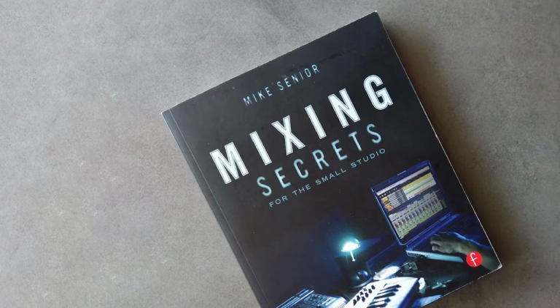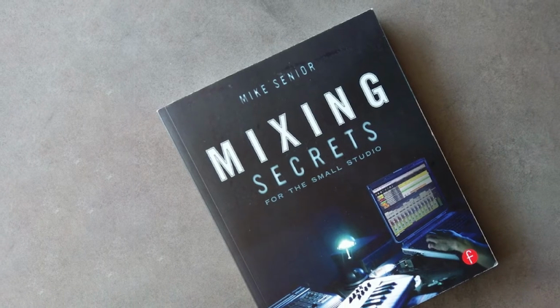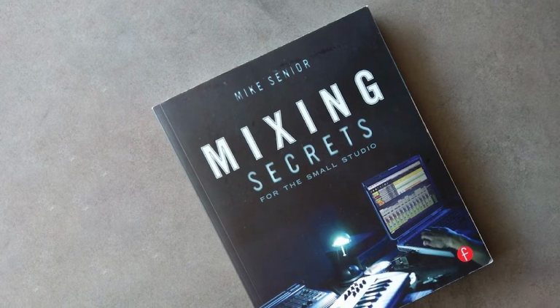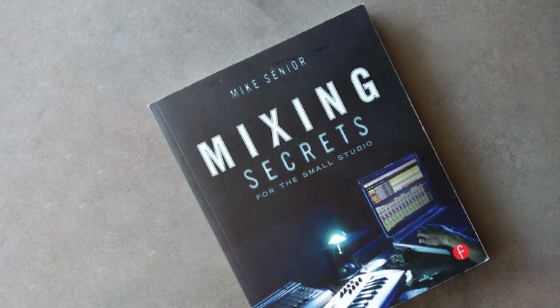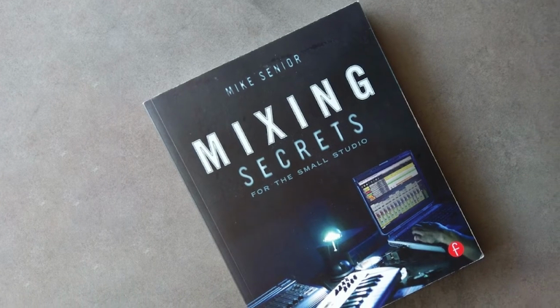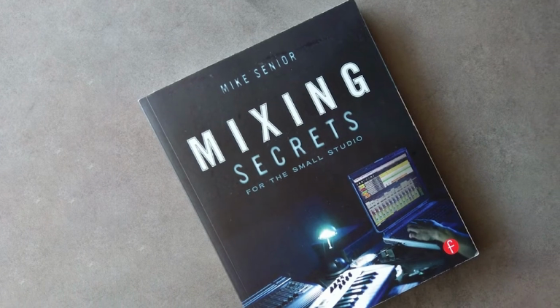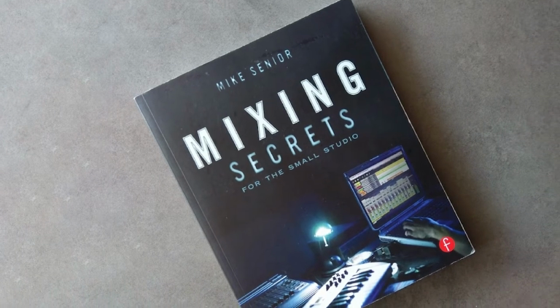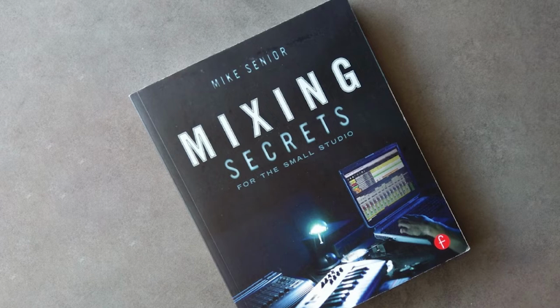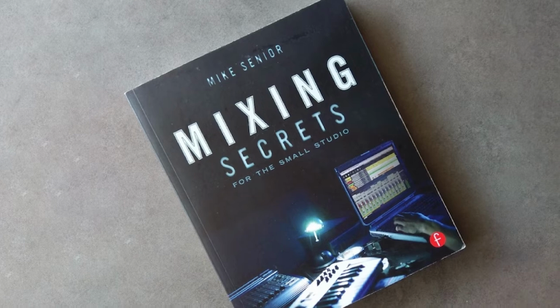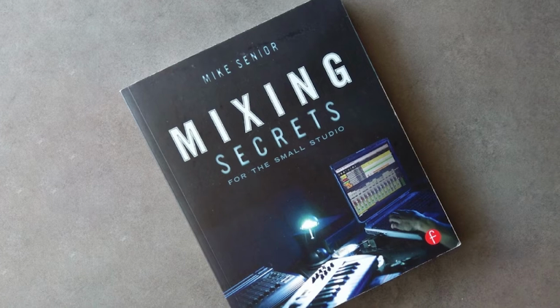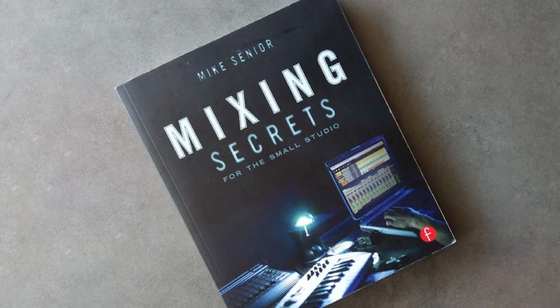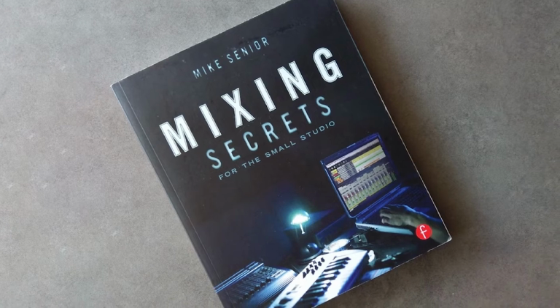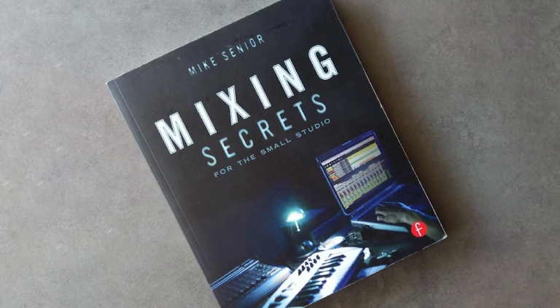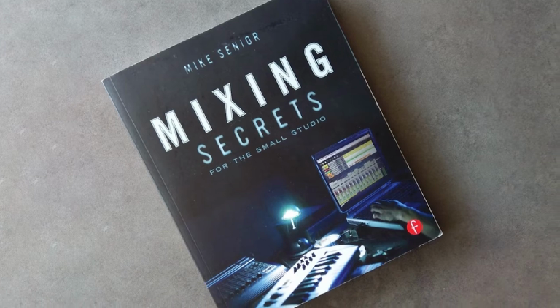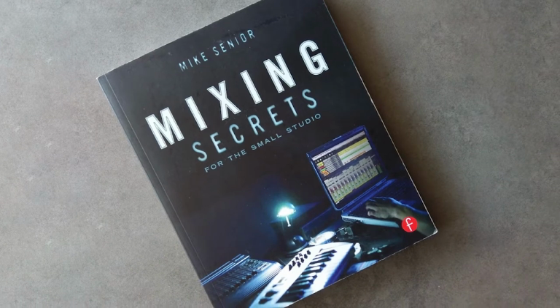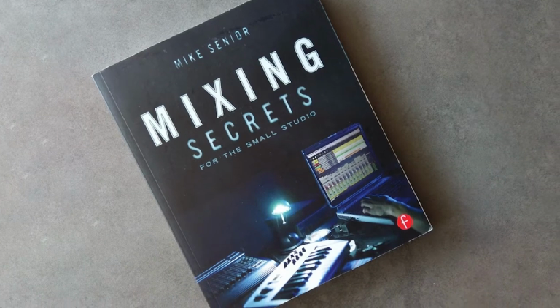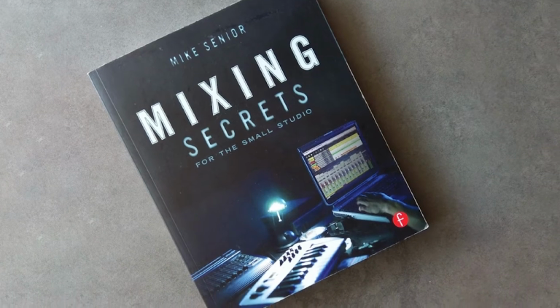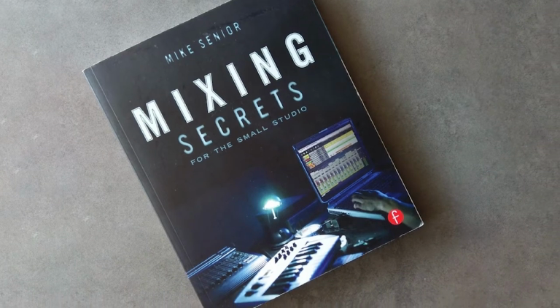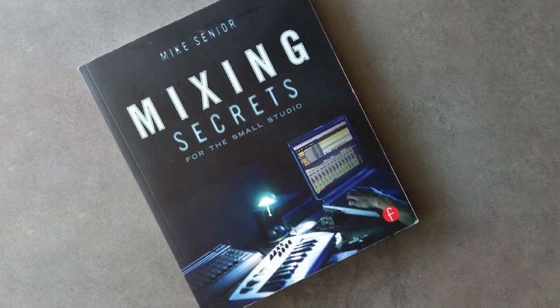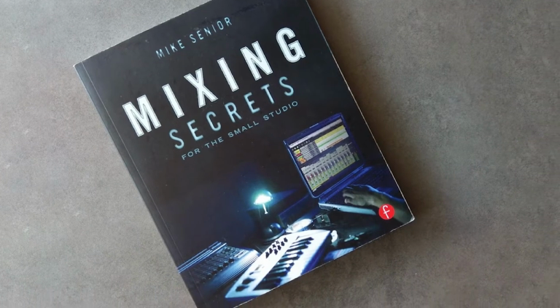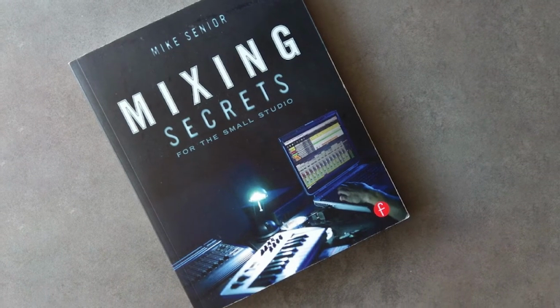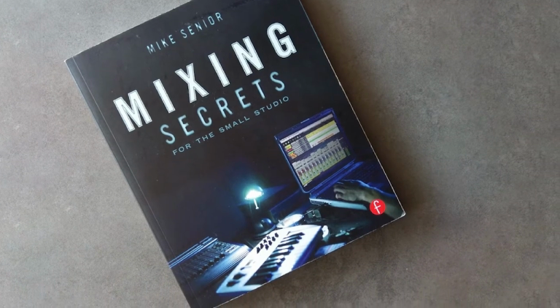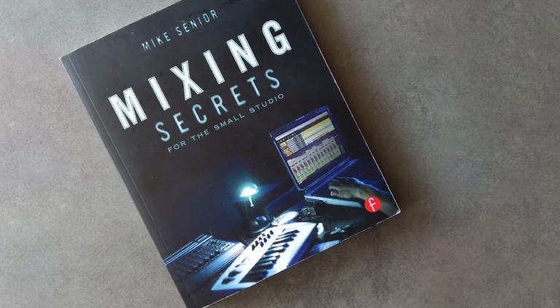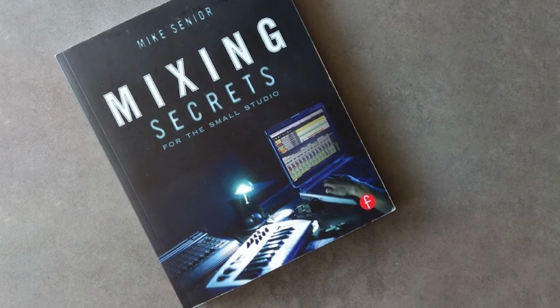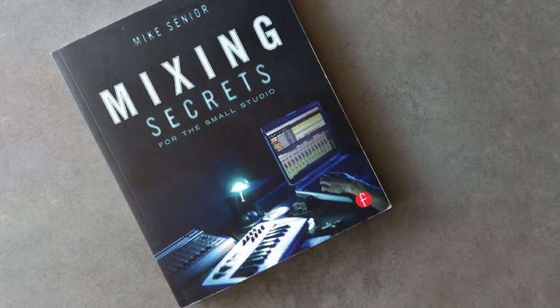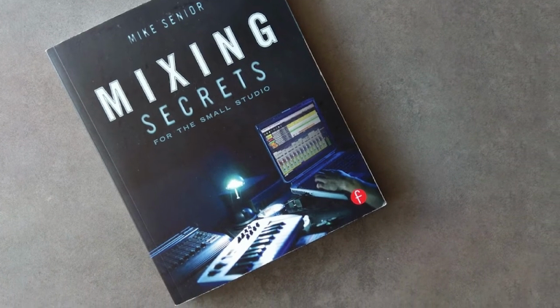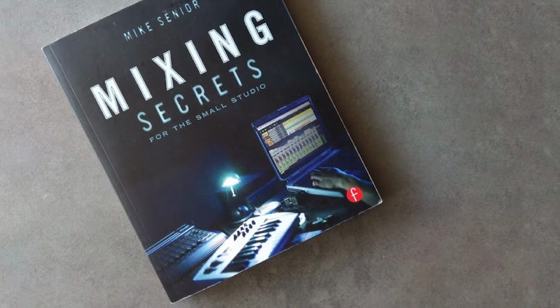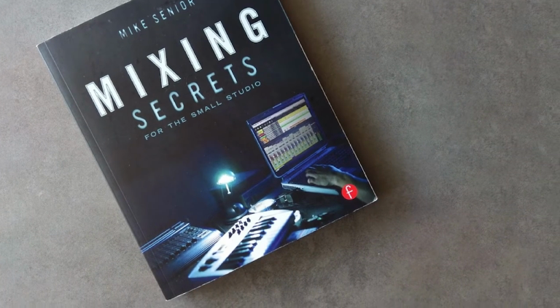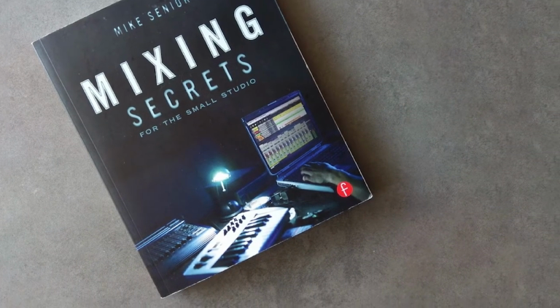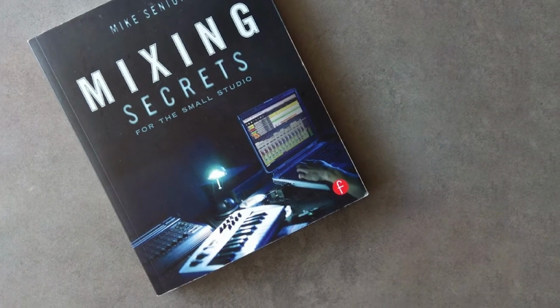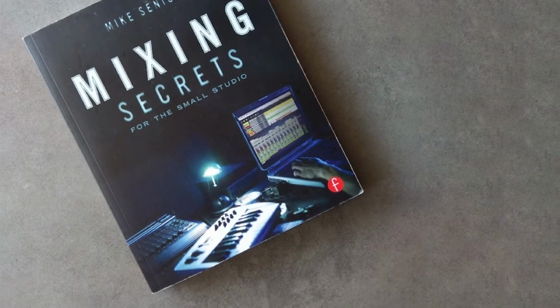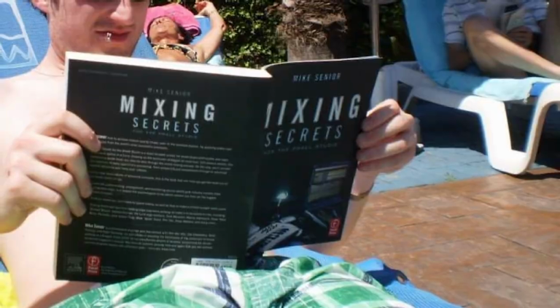He also uses the Cockos Reaper DAW in all his mixes, which is a very inexpensive full-featured DAW for anyone on a small budget.